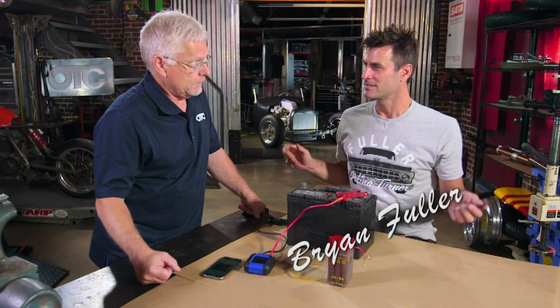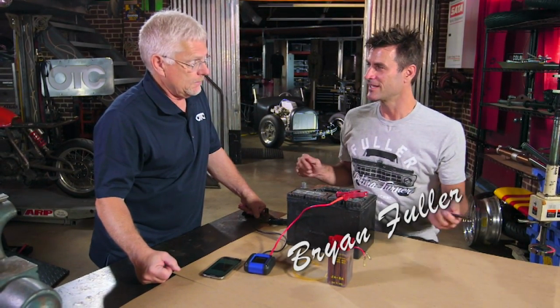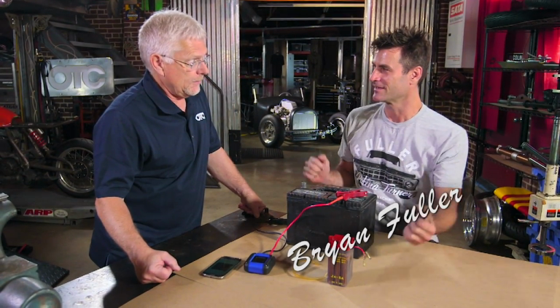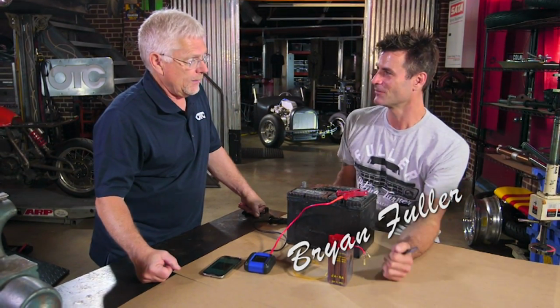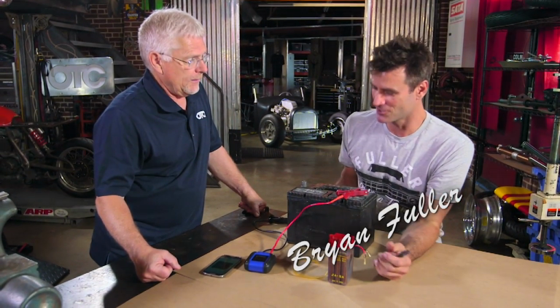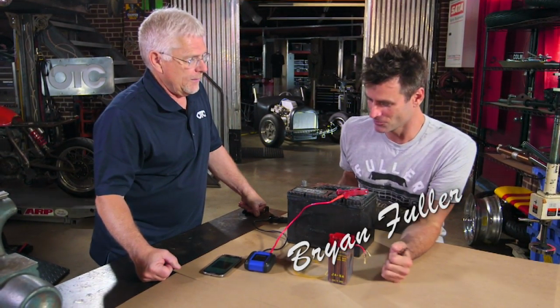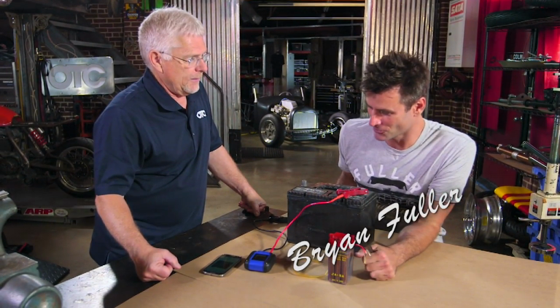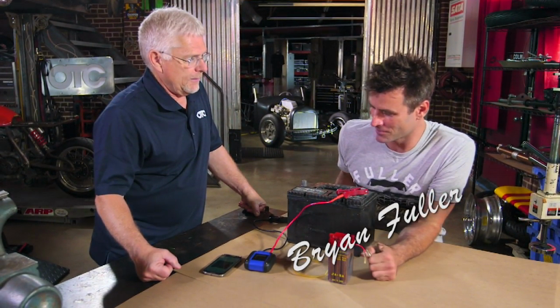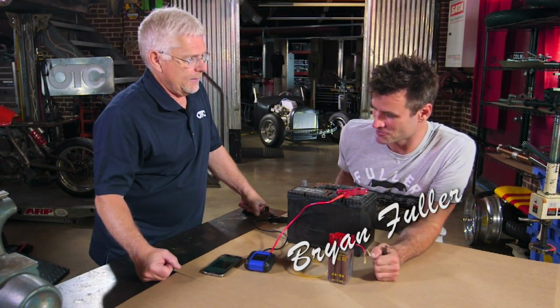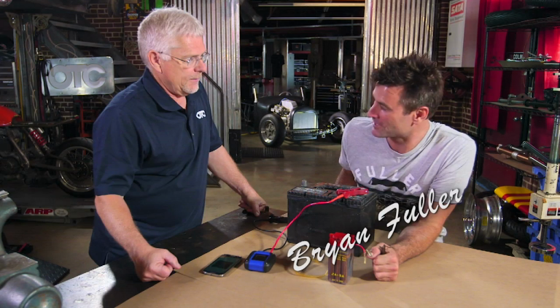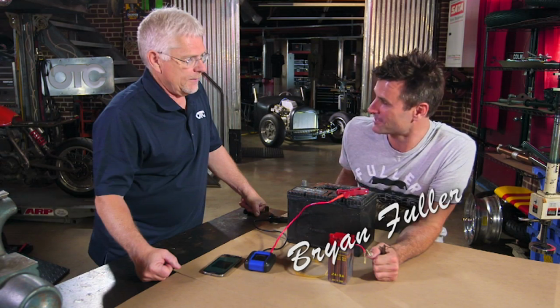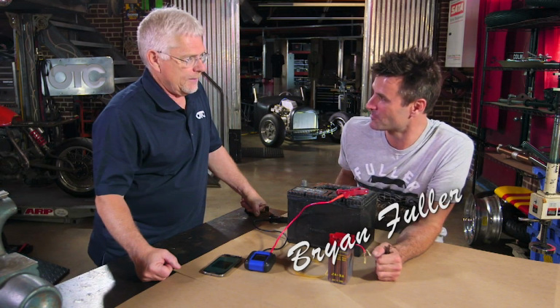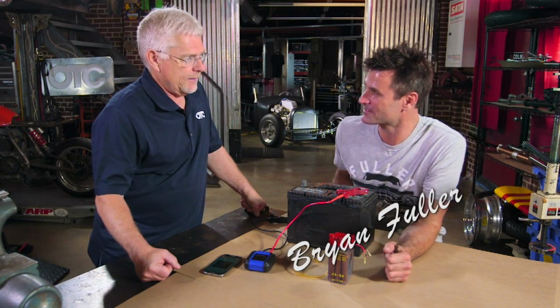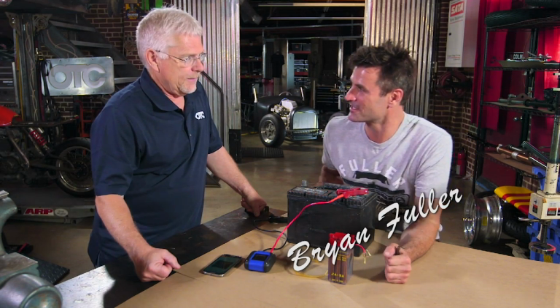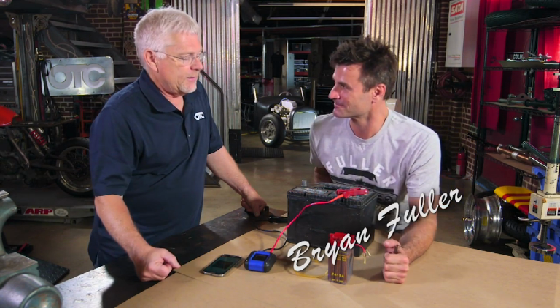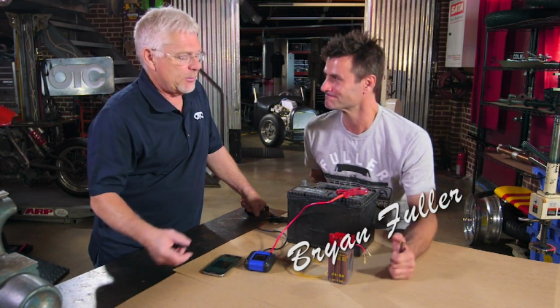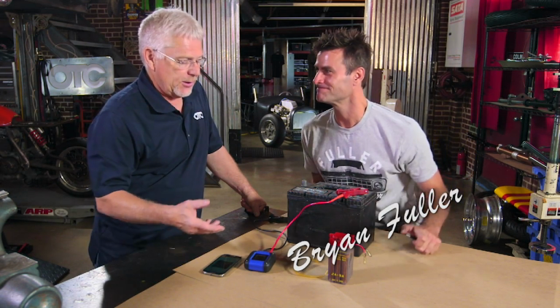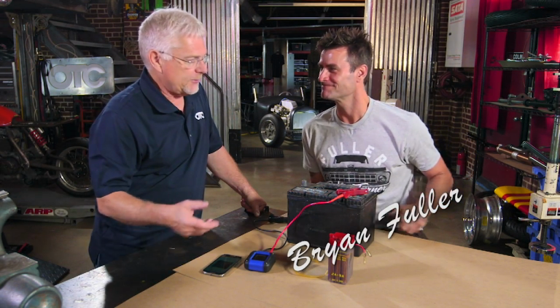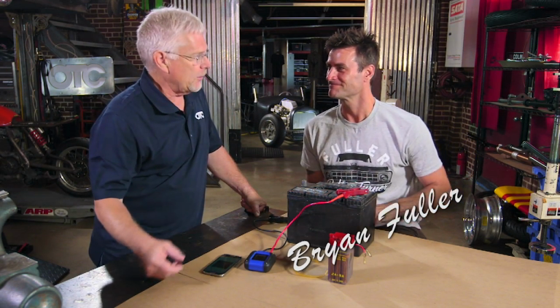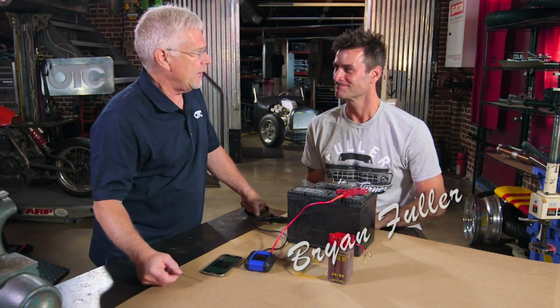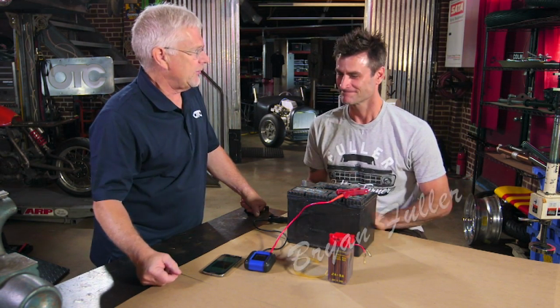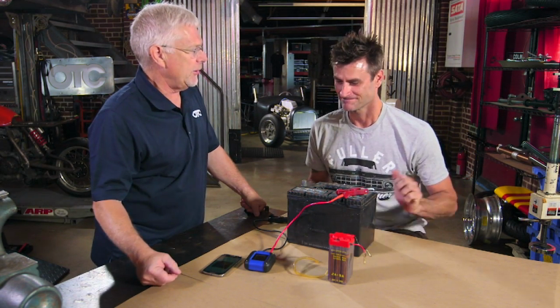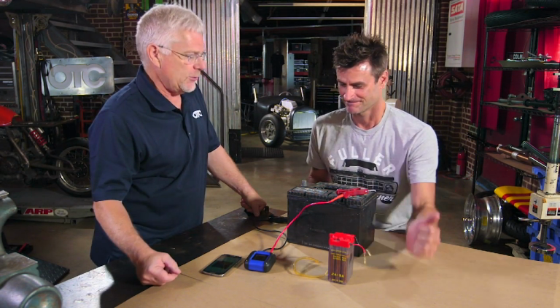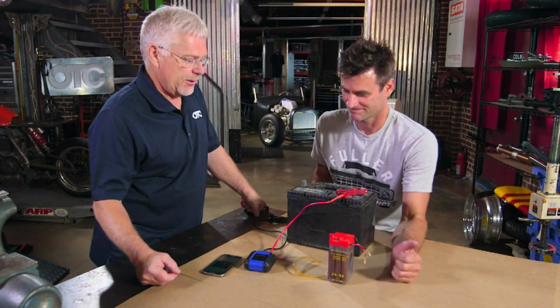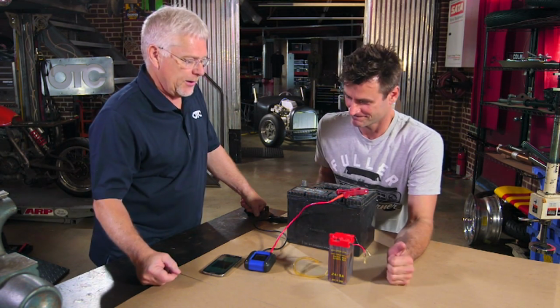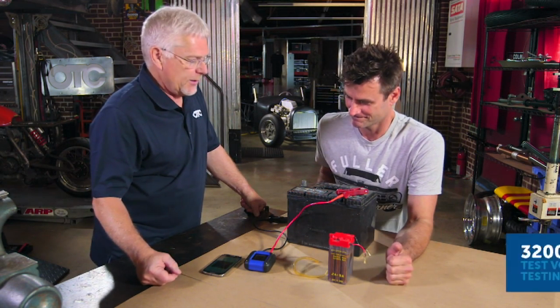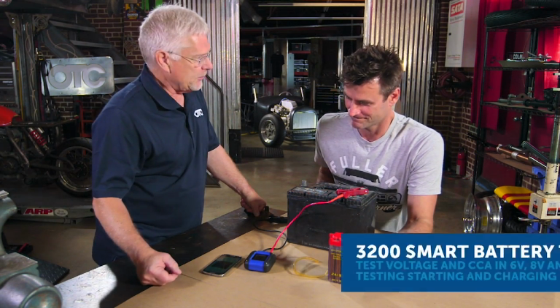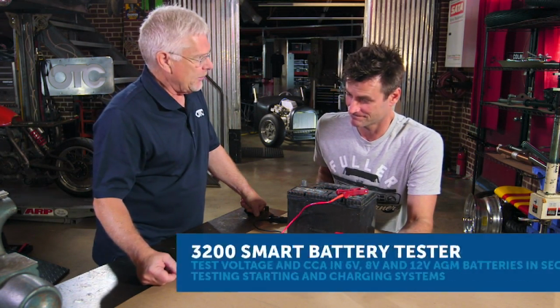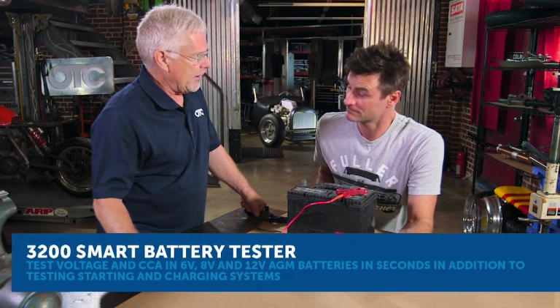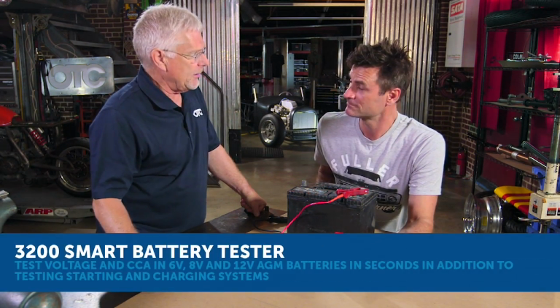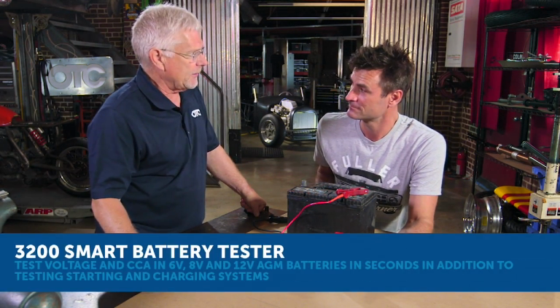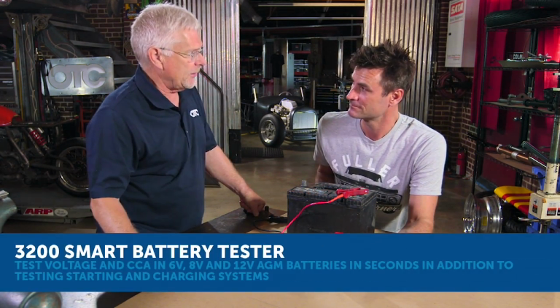Danny, what cool toy did you bring us out of your box today? It's pretty awesome, Brian. It's a 3200 Smart Battery Tester.